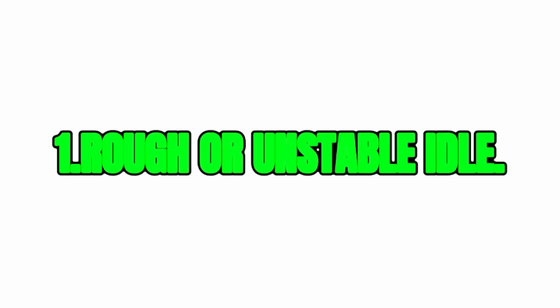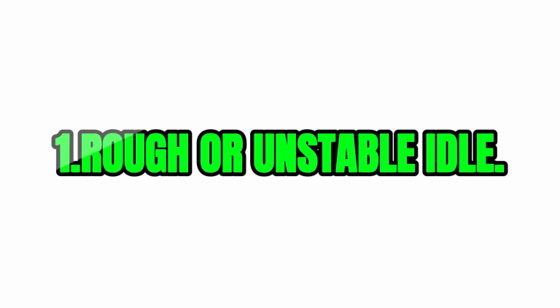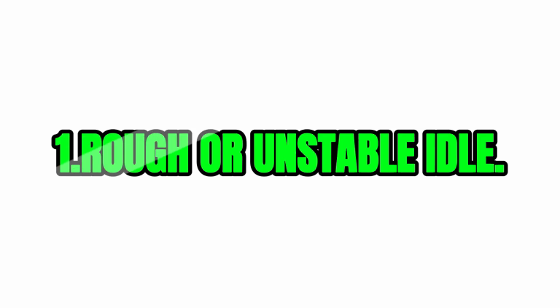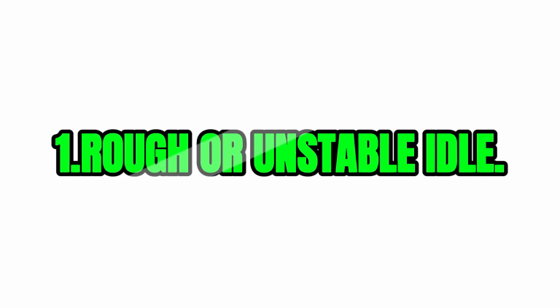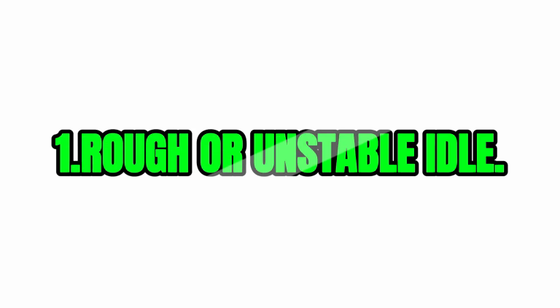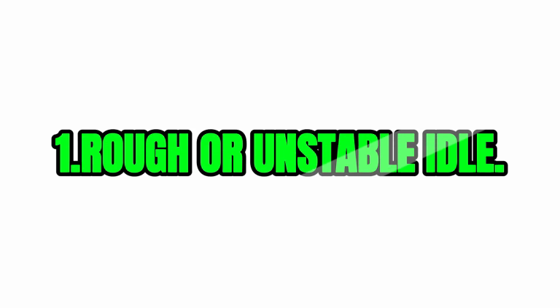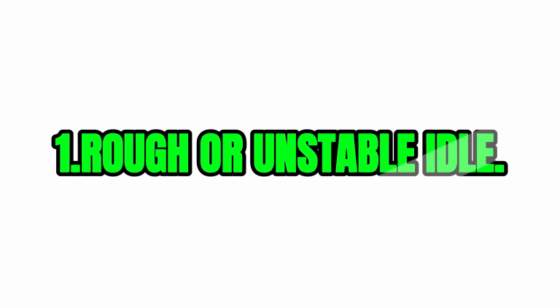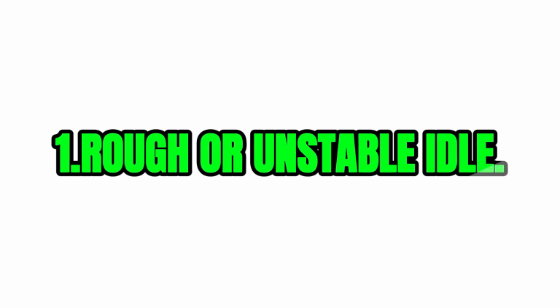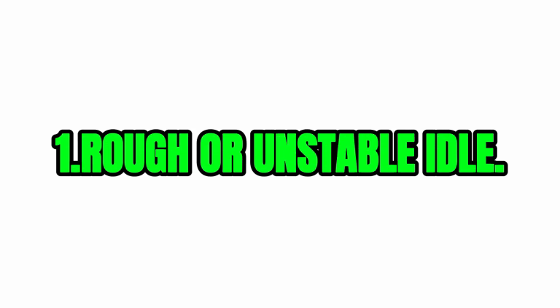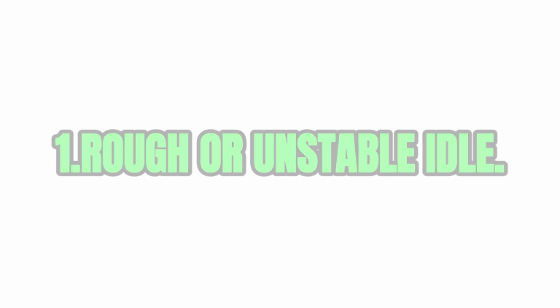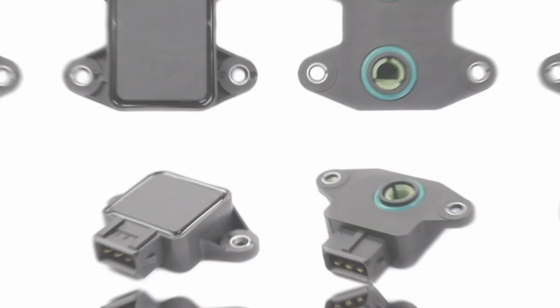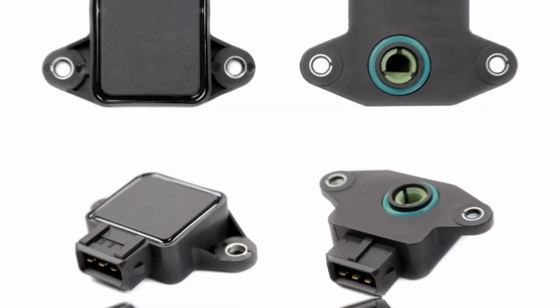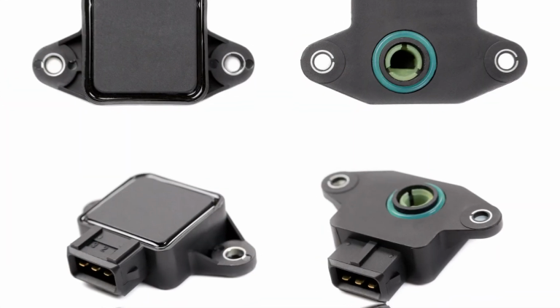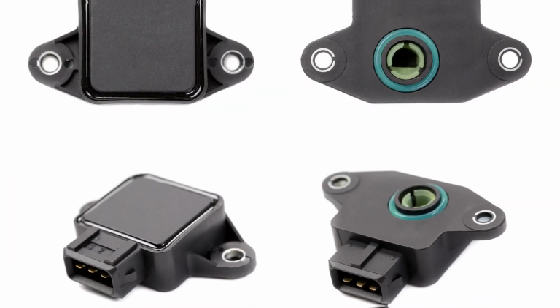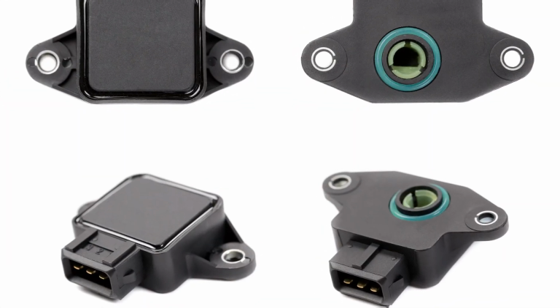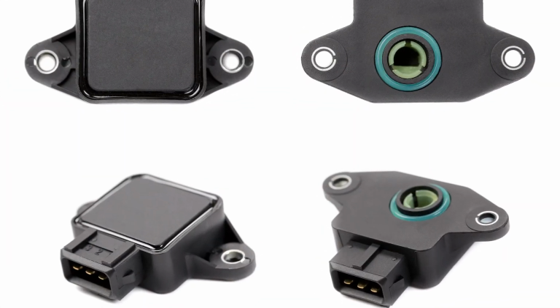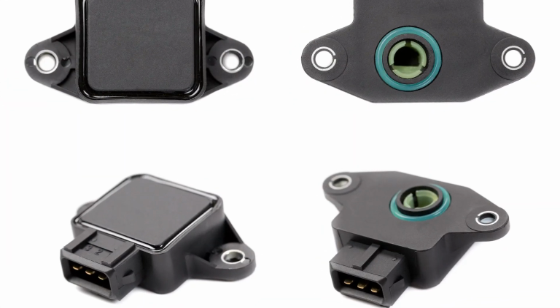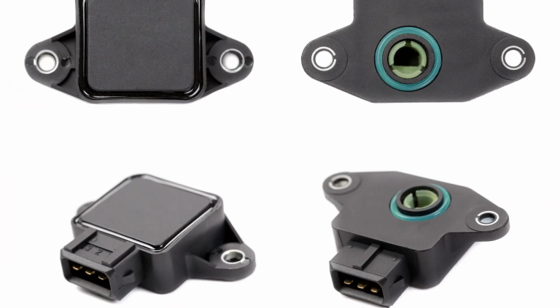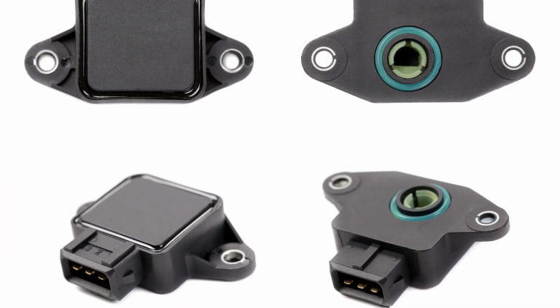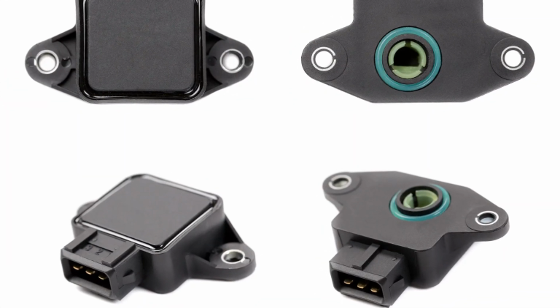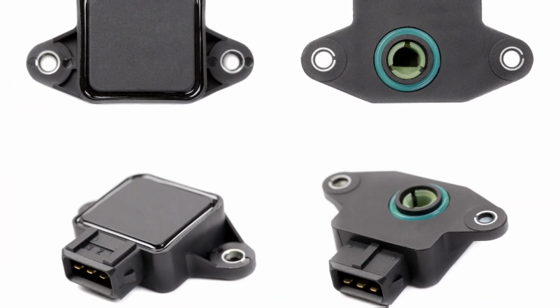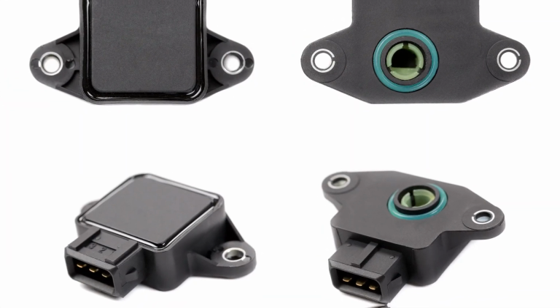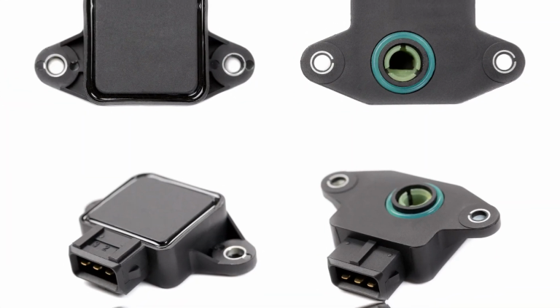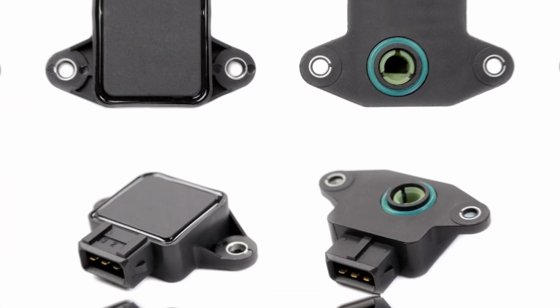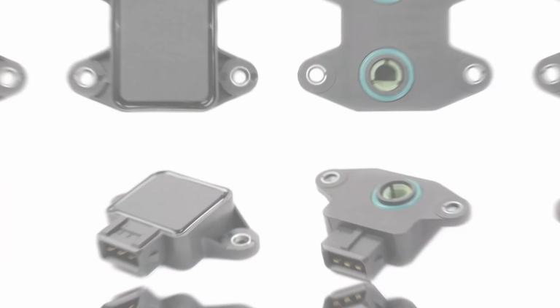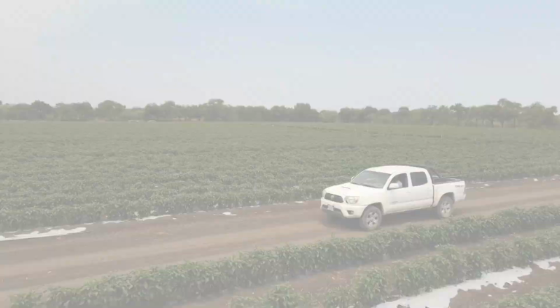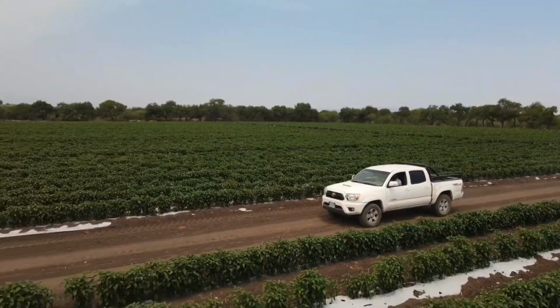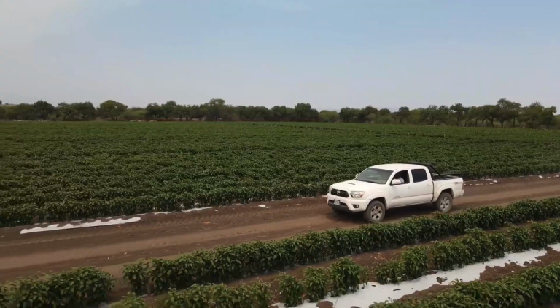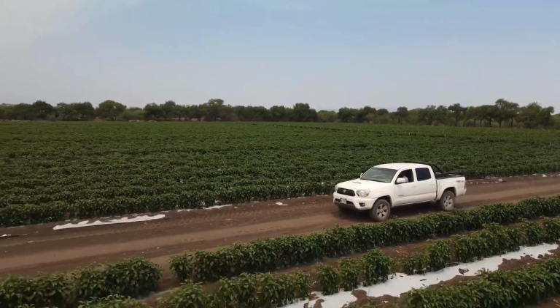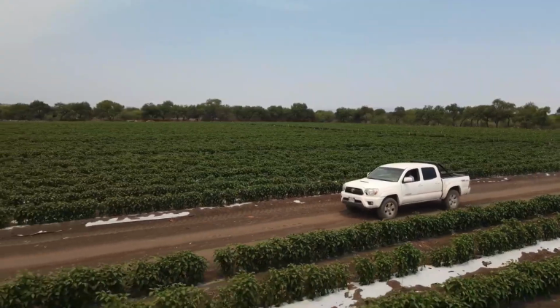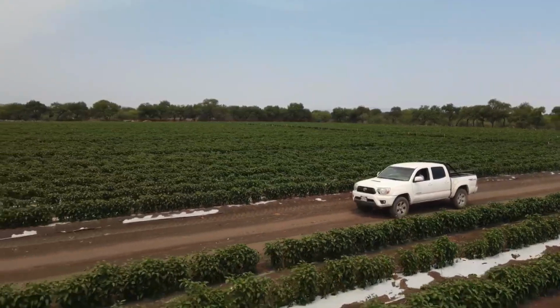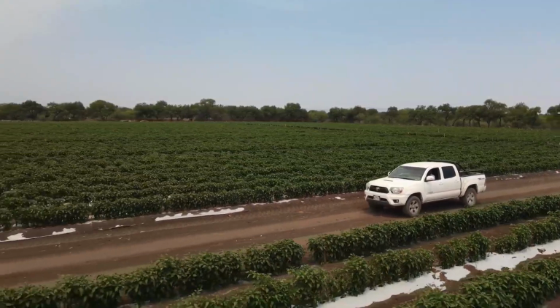Symptom 1: Rough or unstable idle. One of the first signs of a bad throttle position sensor is a rough or unstable idle.